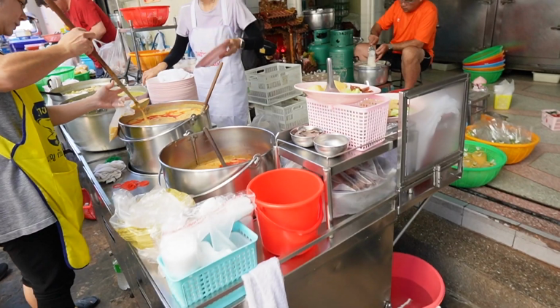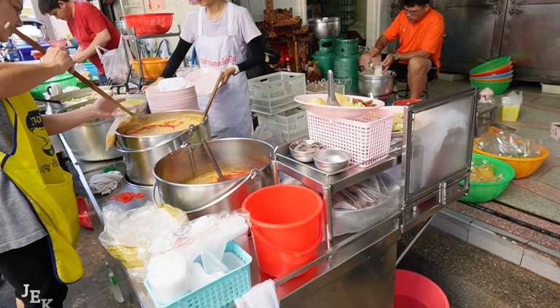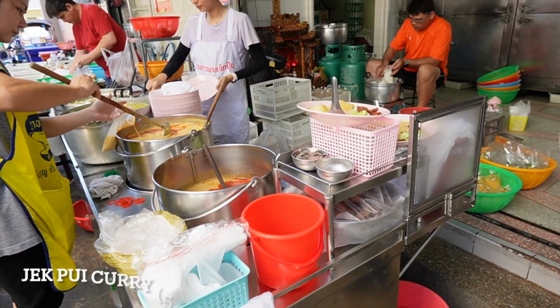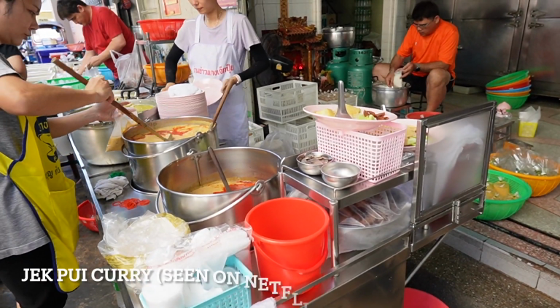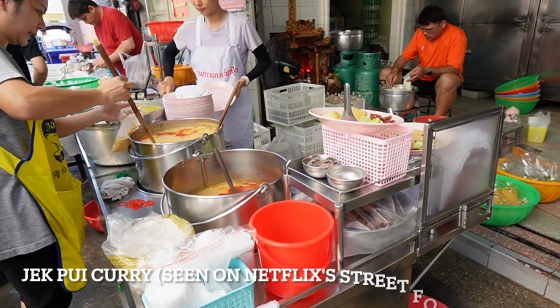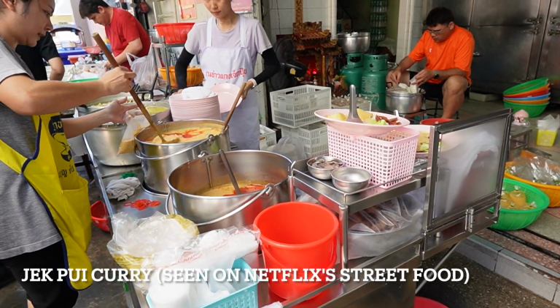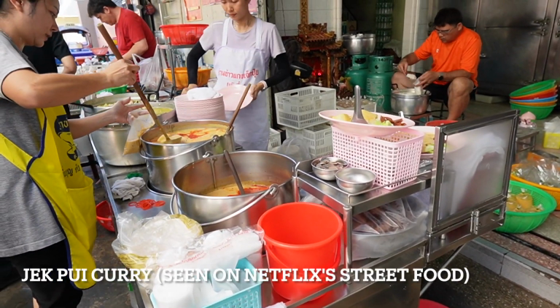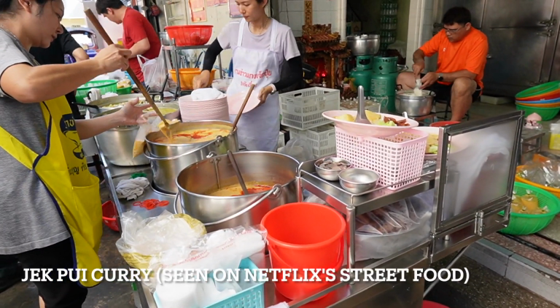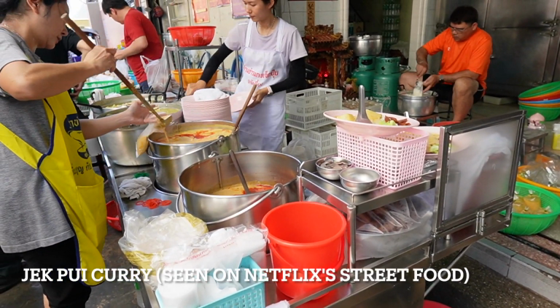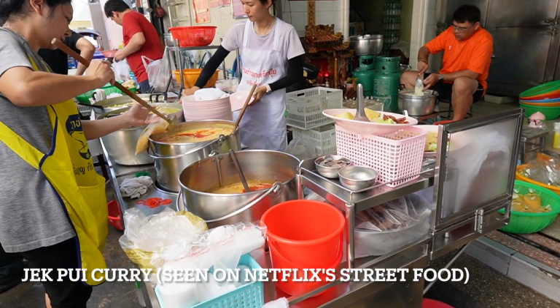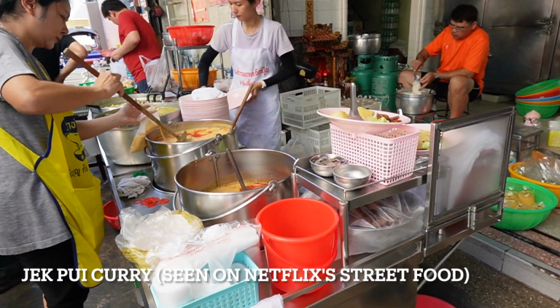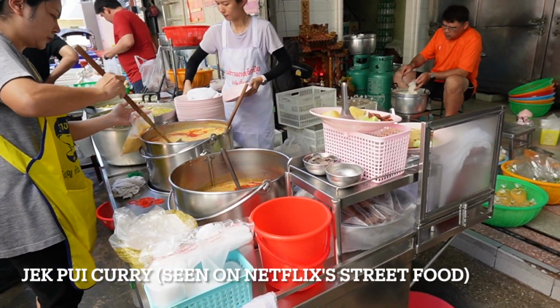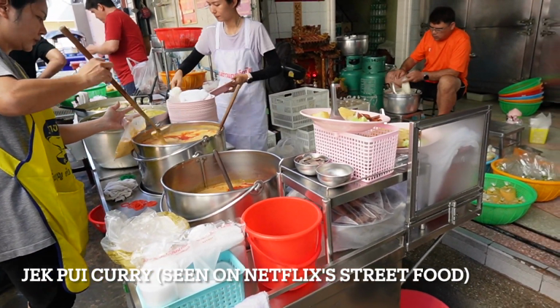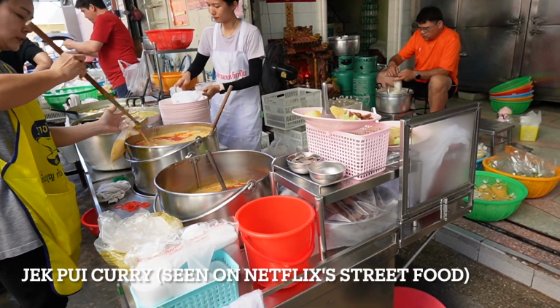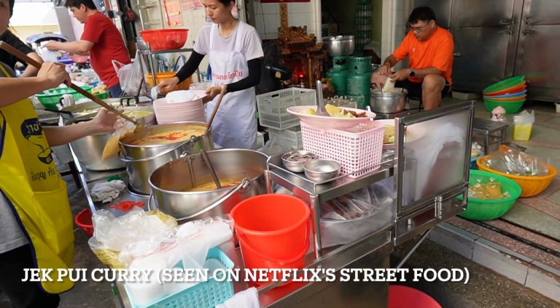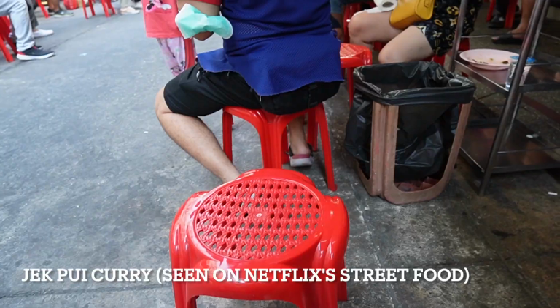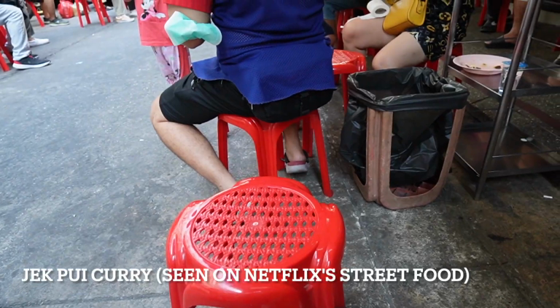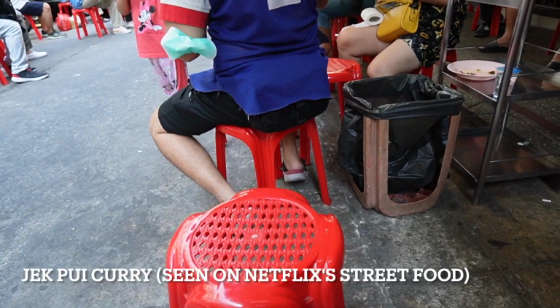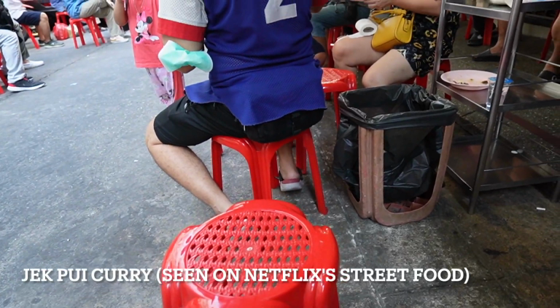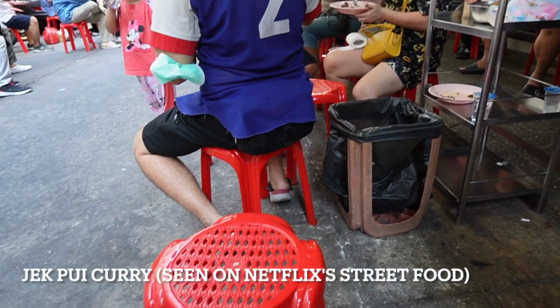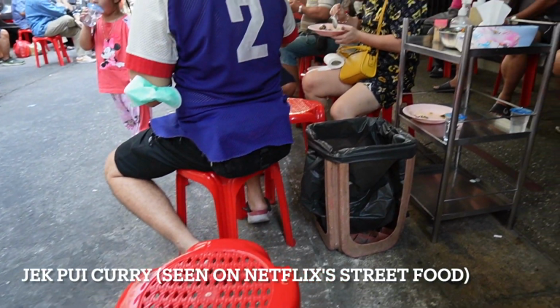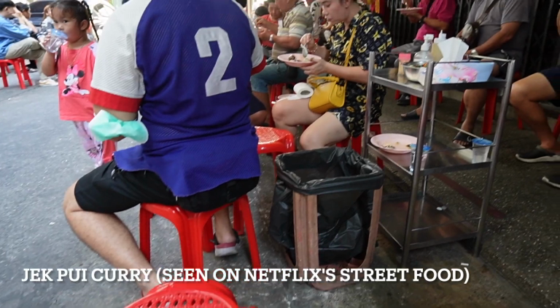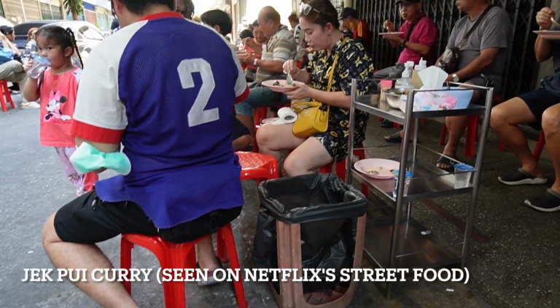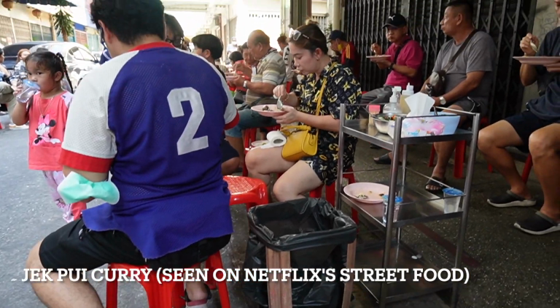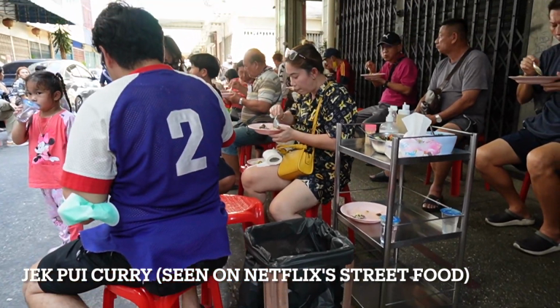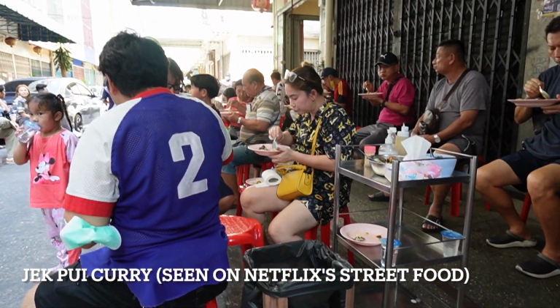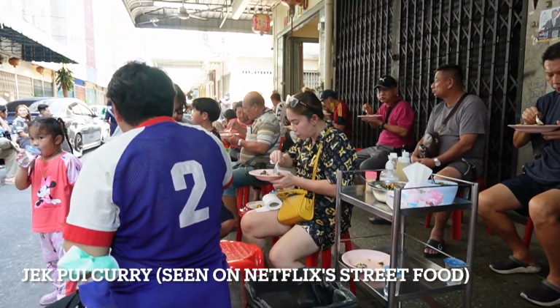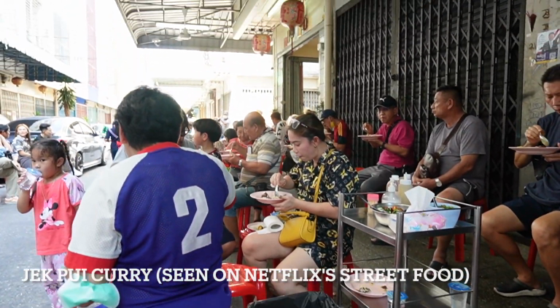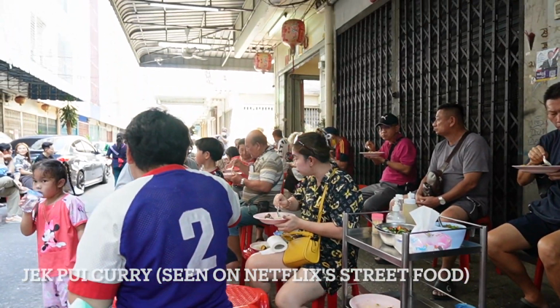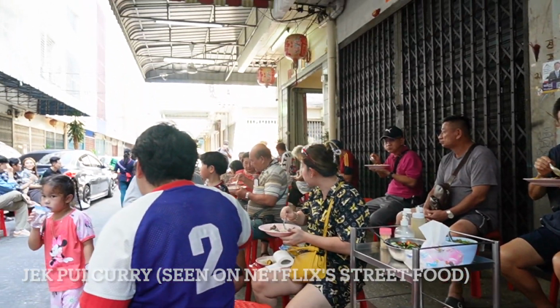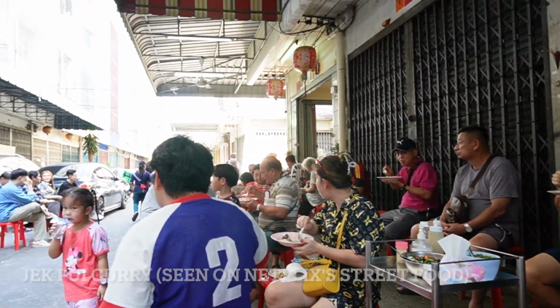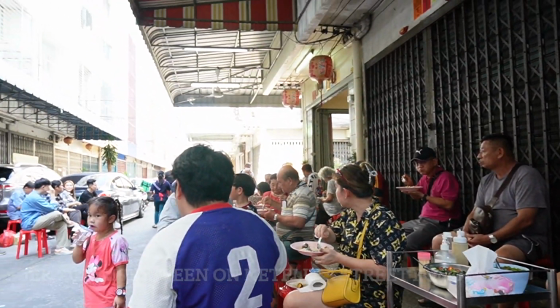First, we stopped by a spot that we saw on Netflix's free food show. It came highly recommended for being the best curry in town.